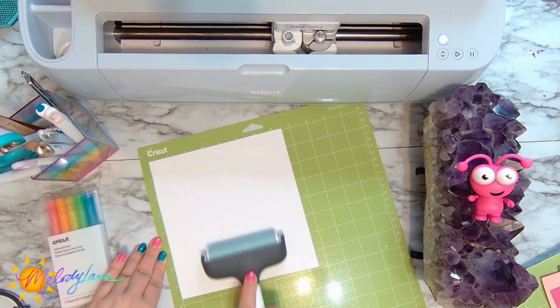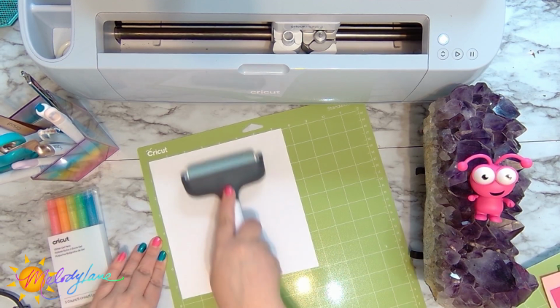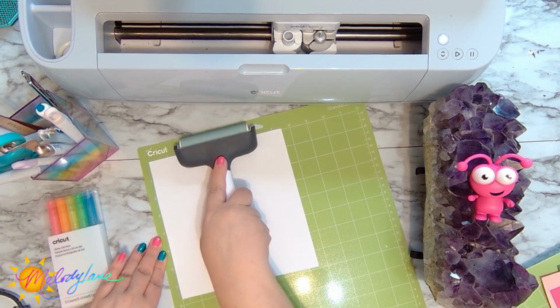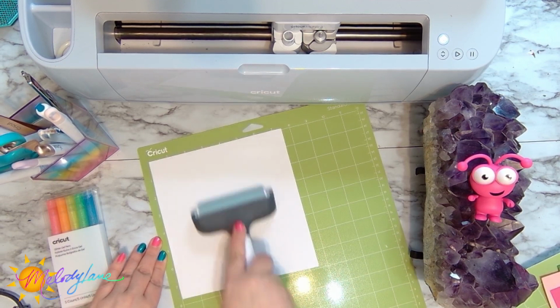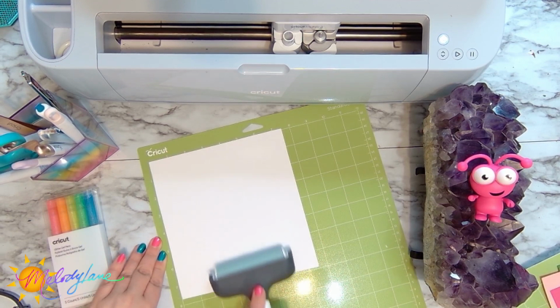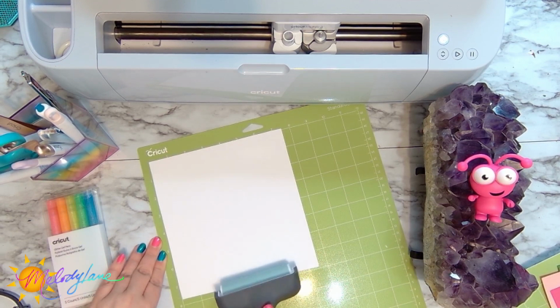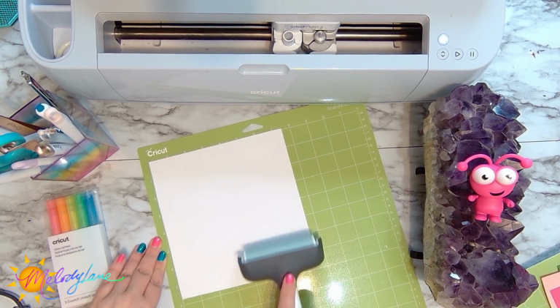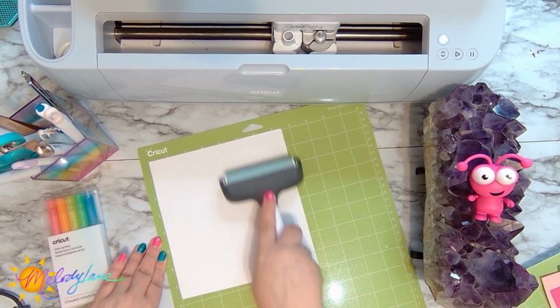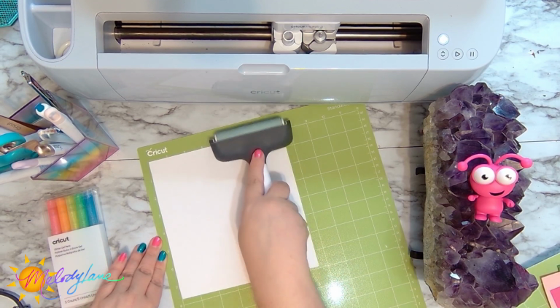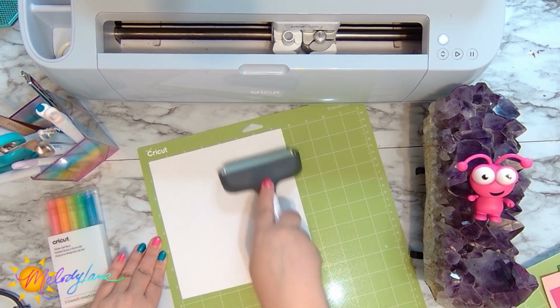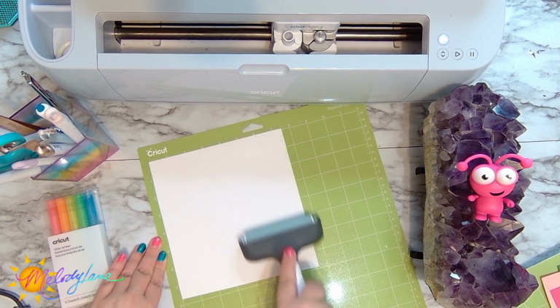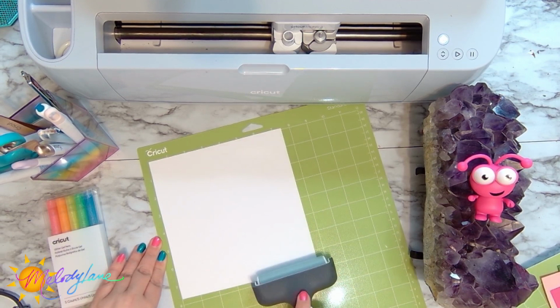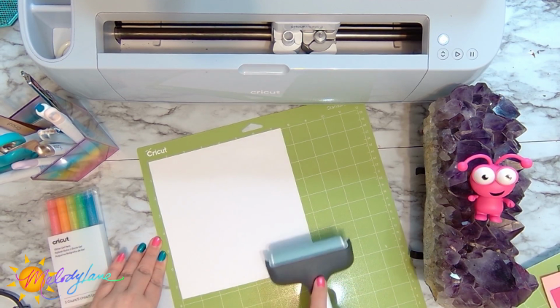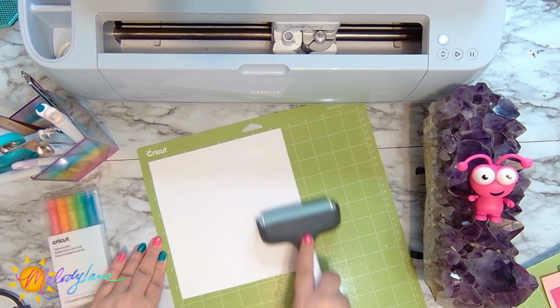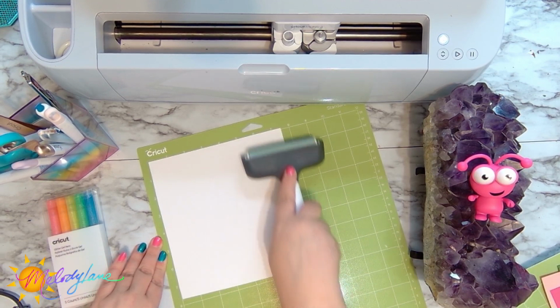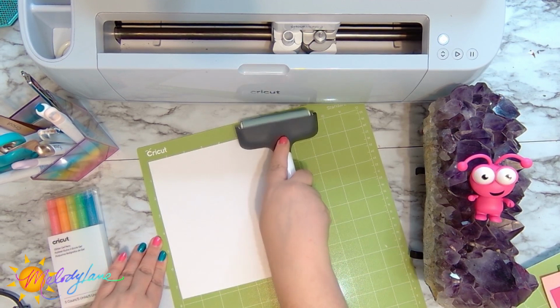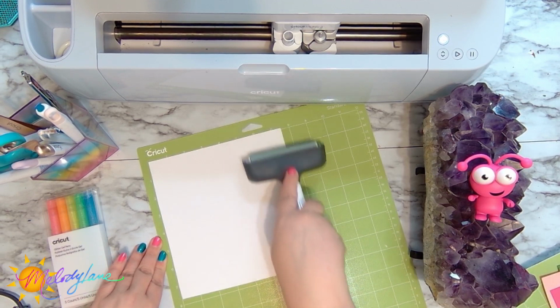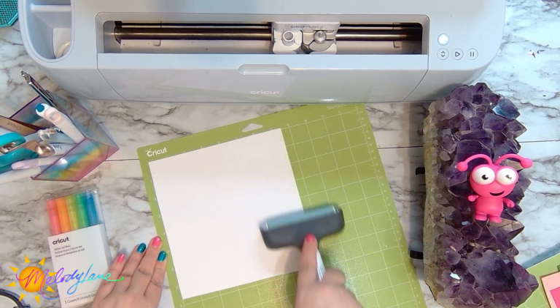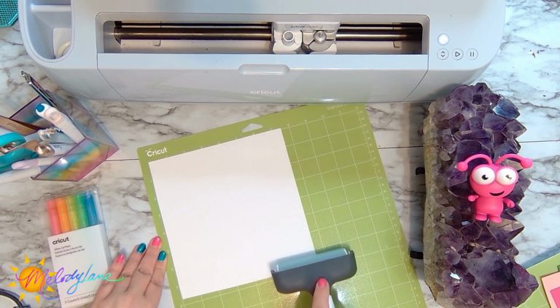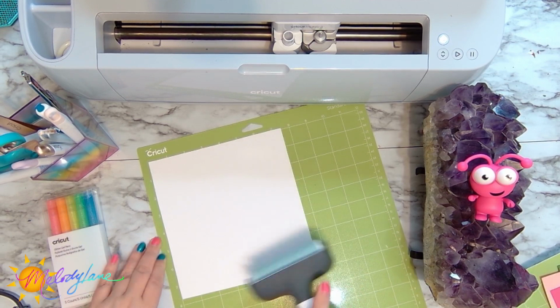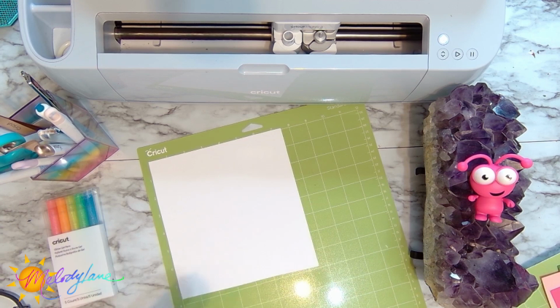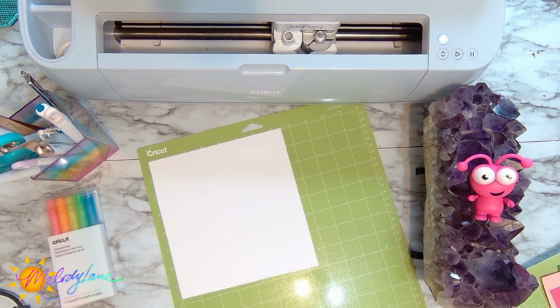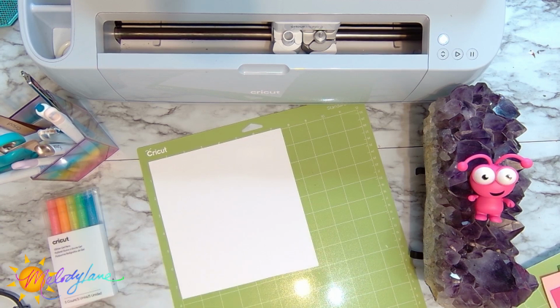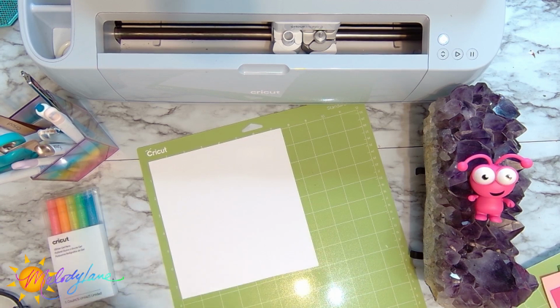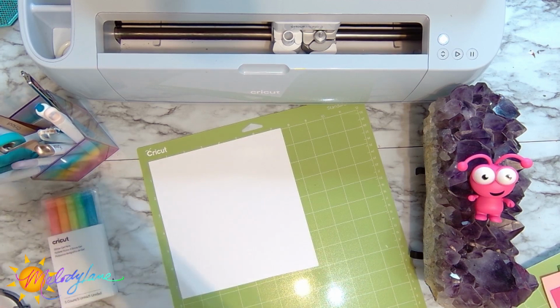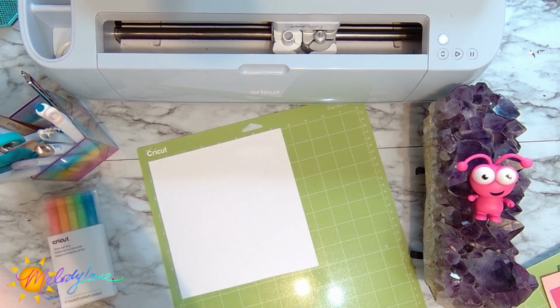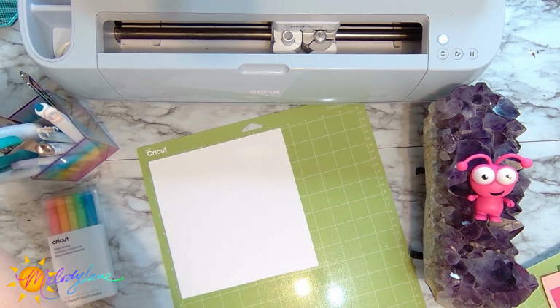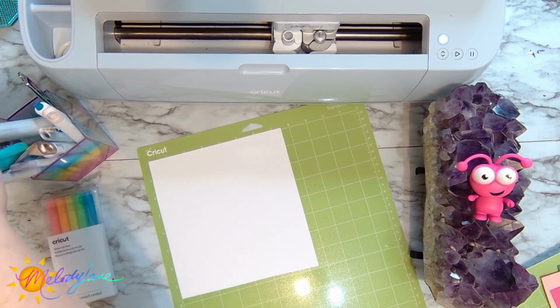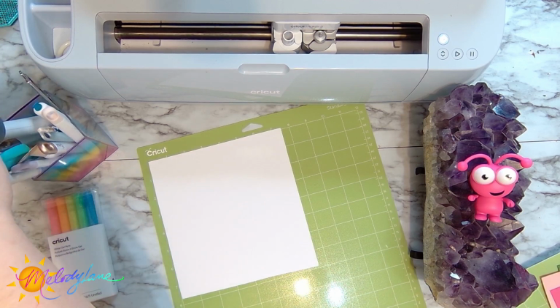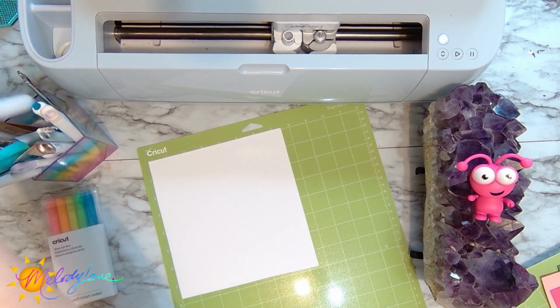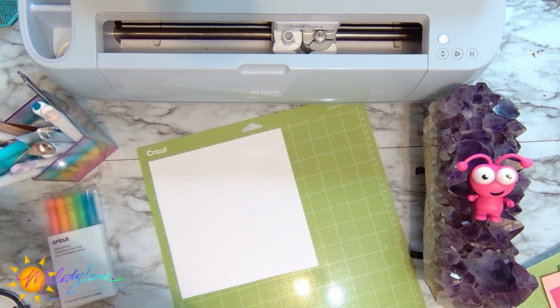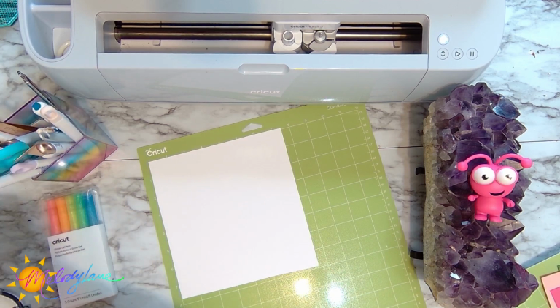I'm going to hit it with the Cricut brayer — I might be slightly obsessed with this thing. It's really satisfying and I like to go over my projects with it because it gives even pressure across the material.